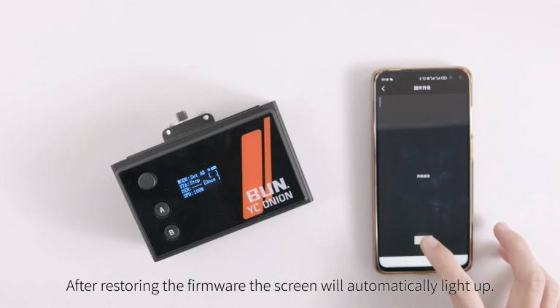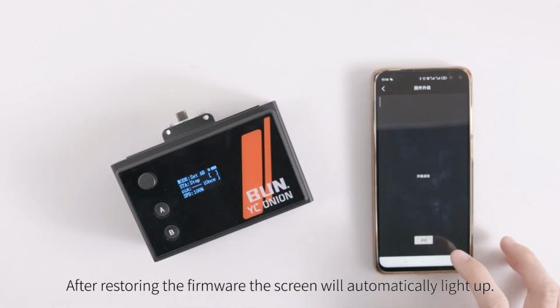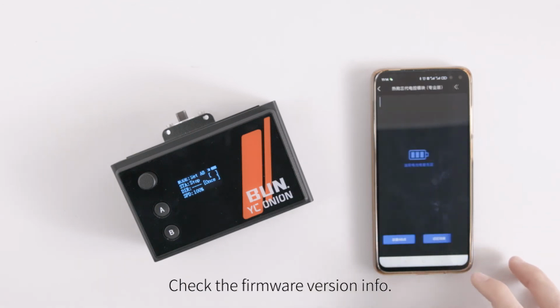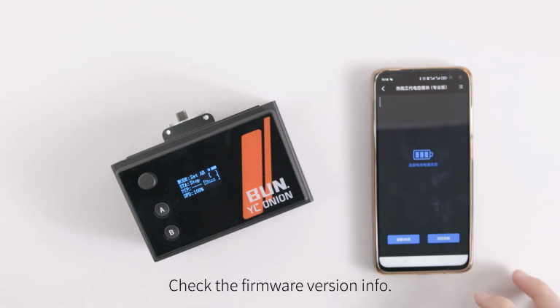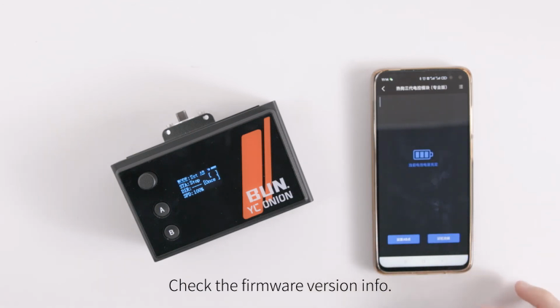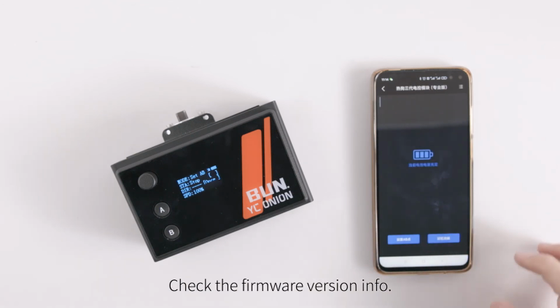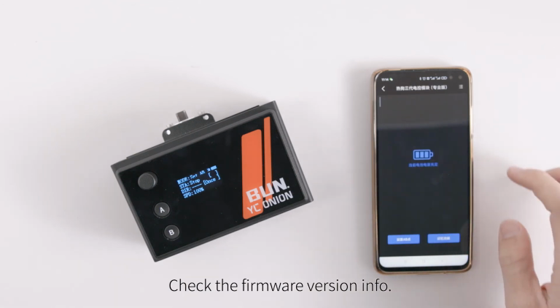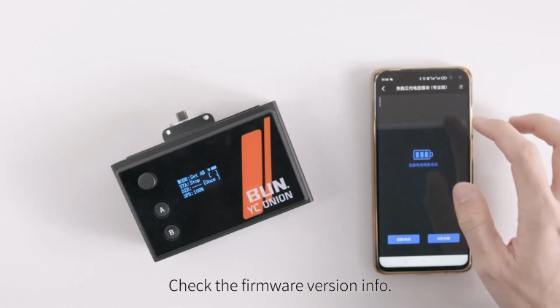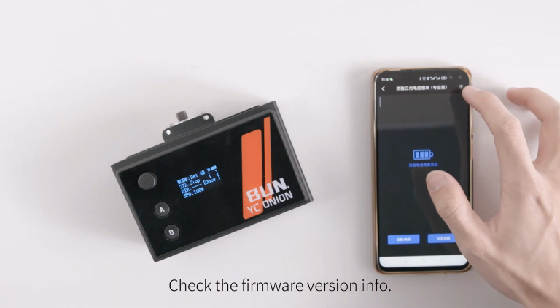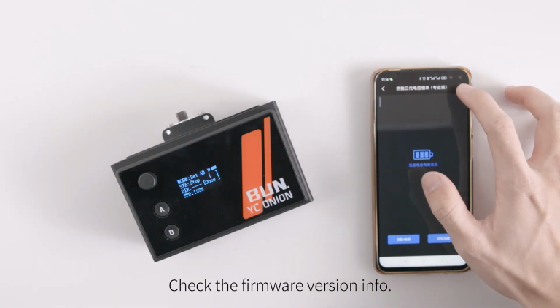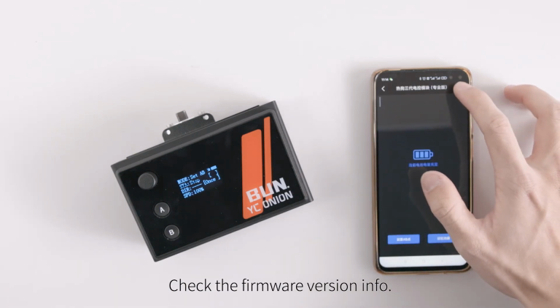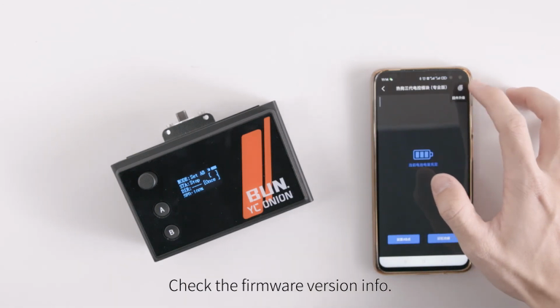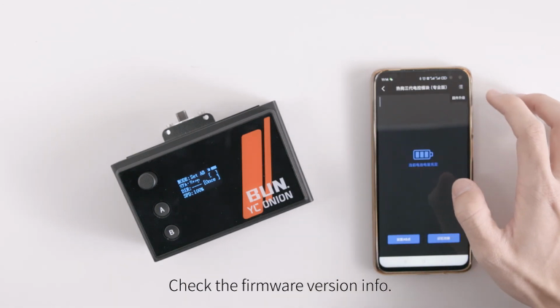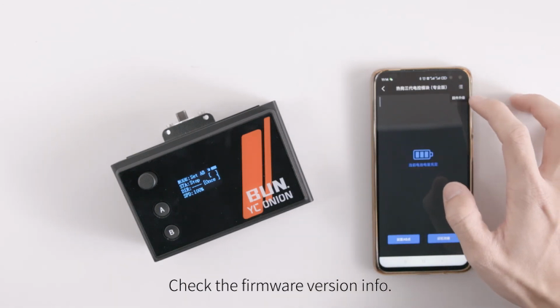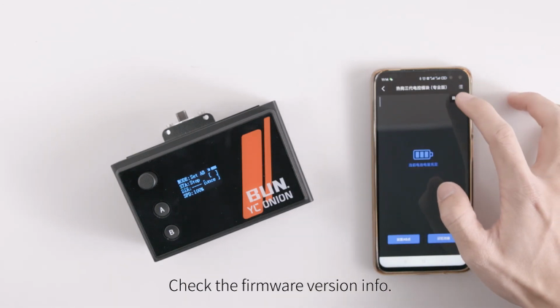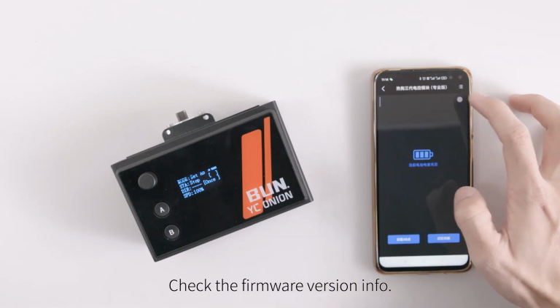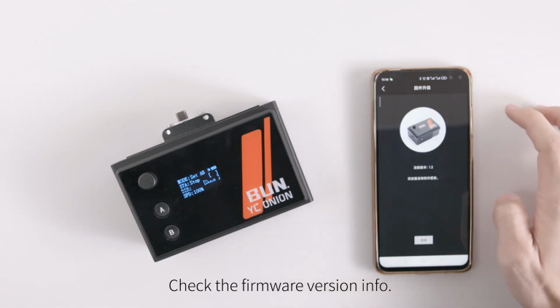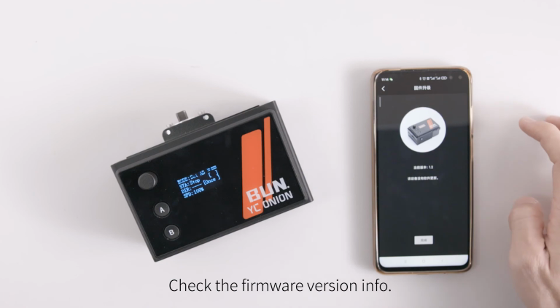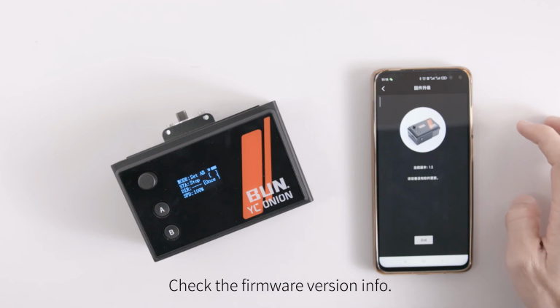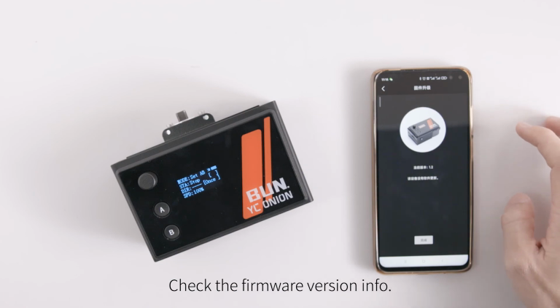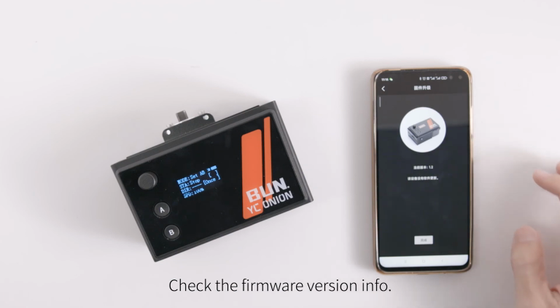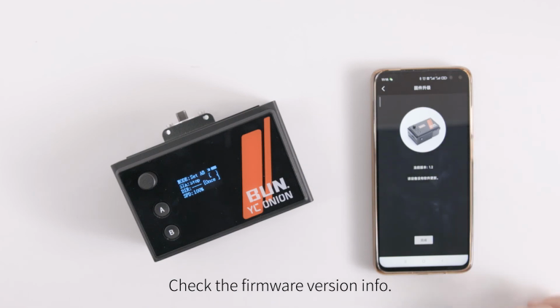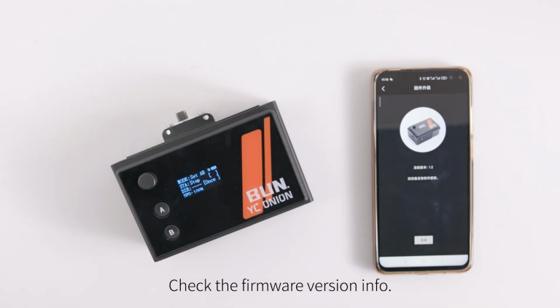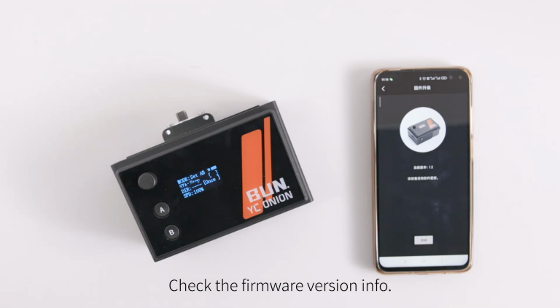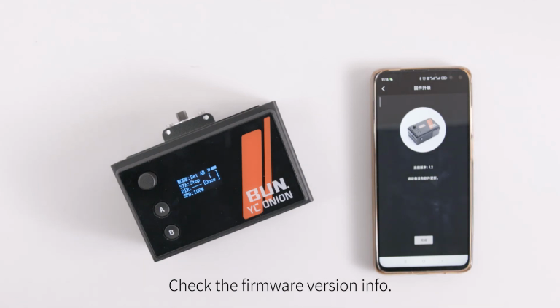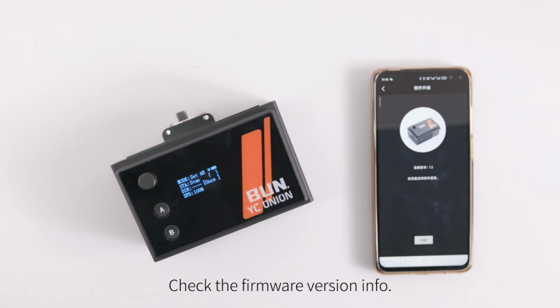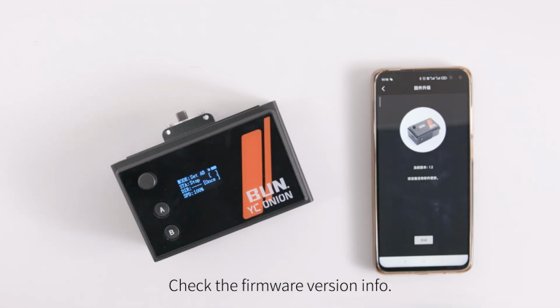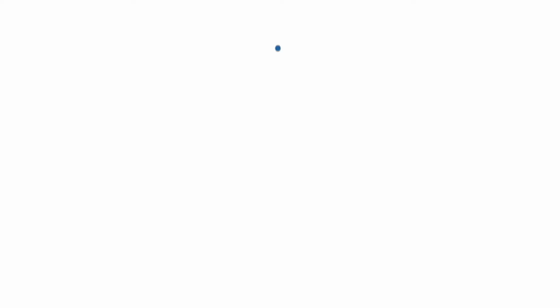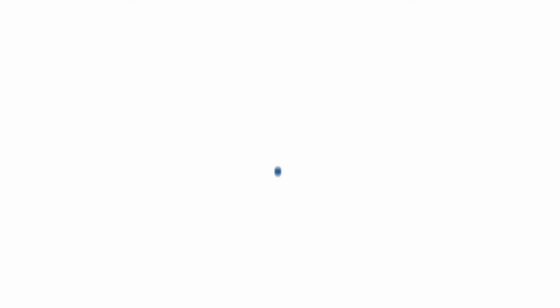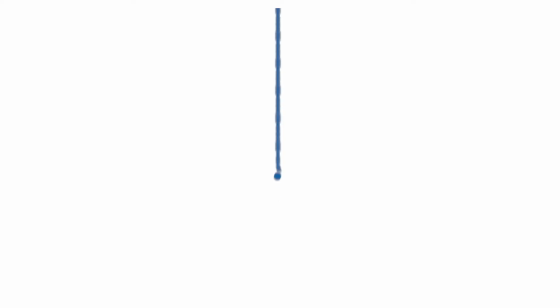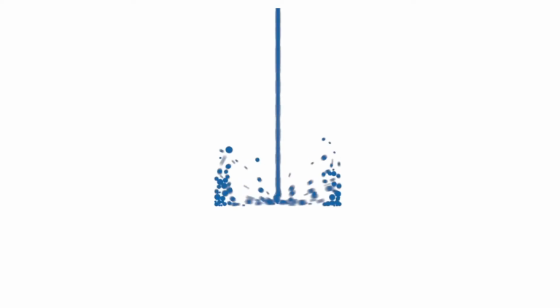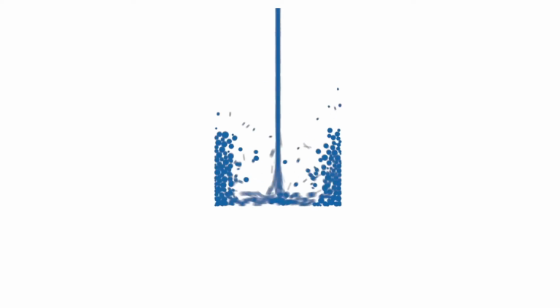Check the firmware version info and the firmware channel button to confirm the update.